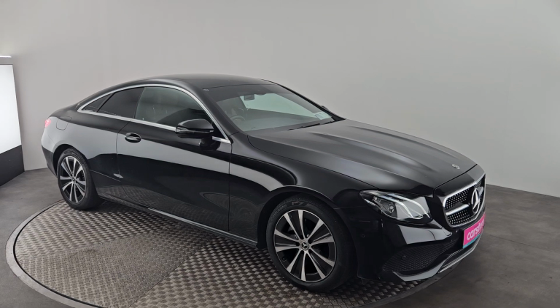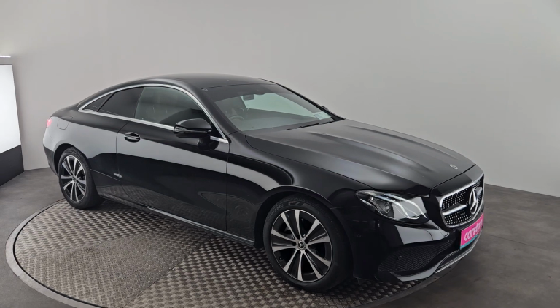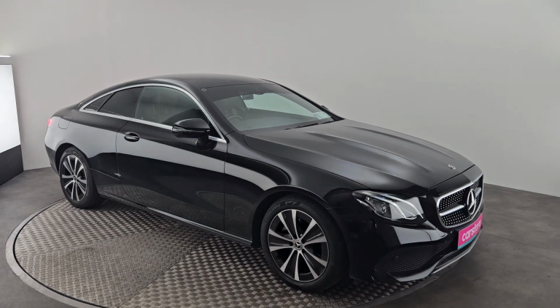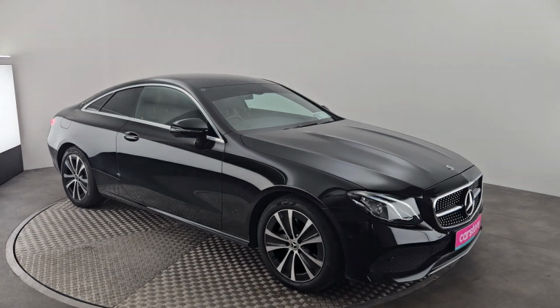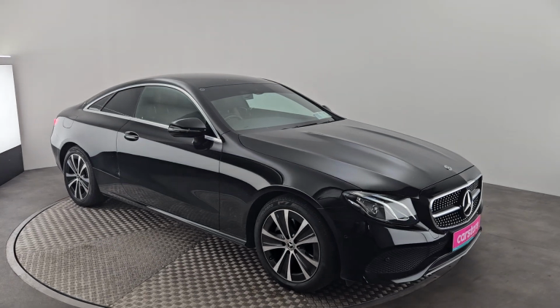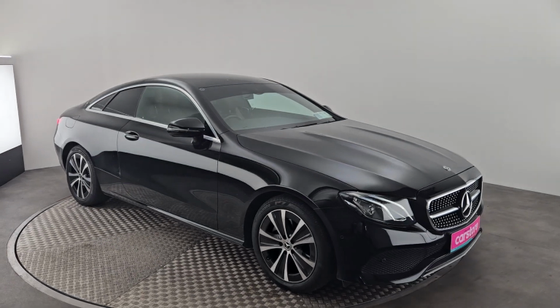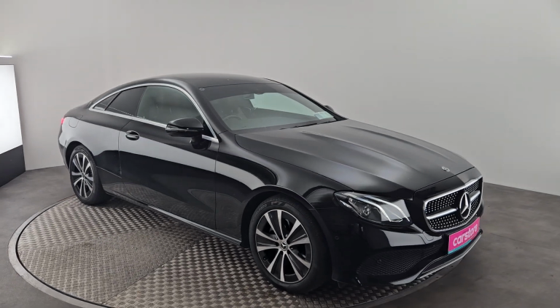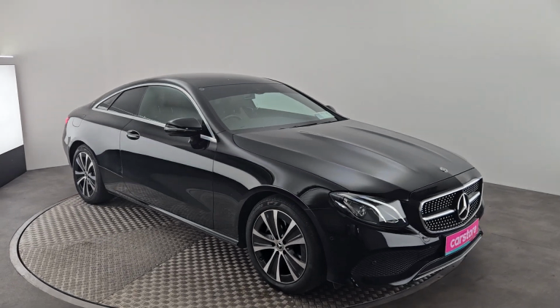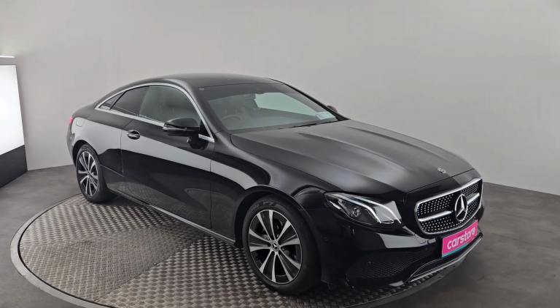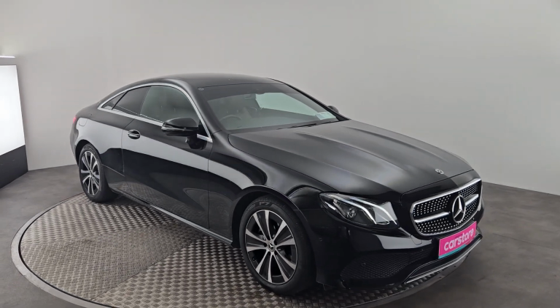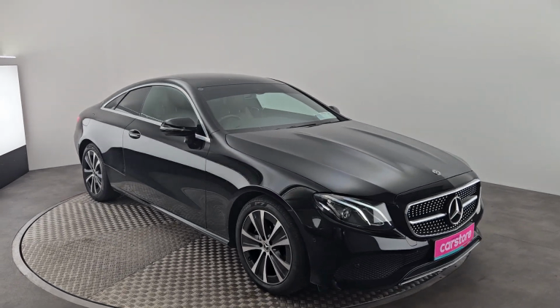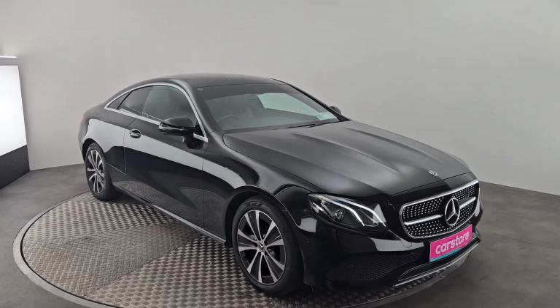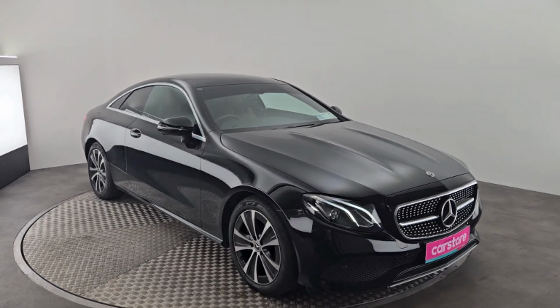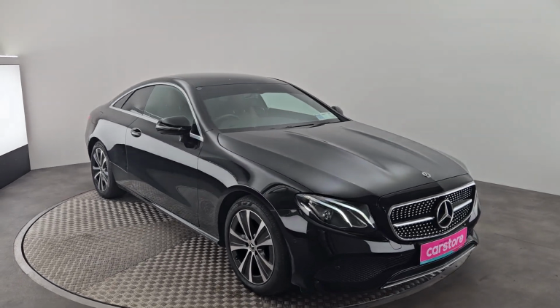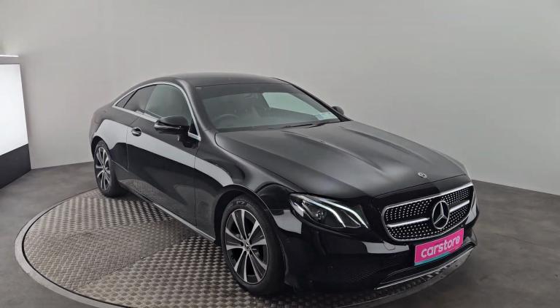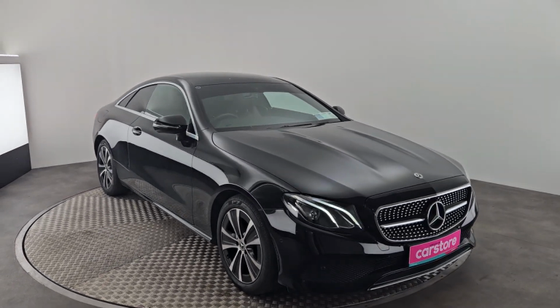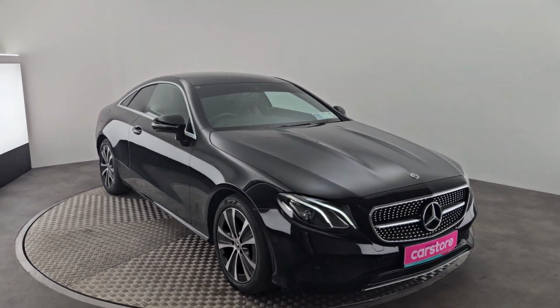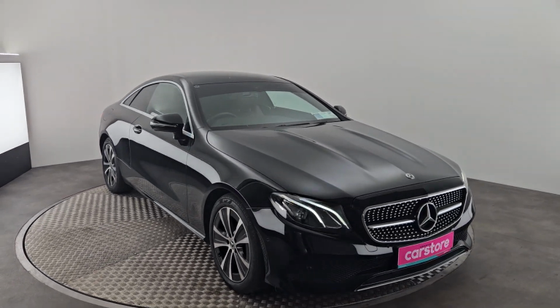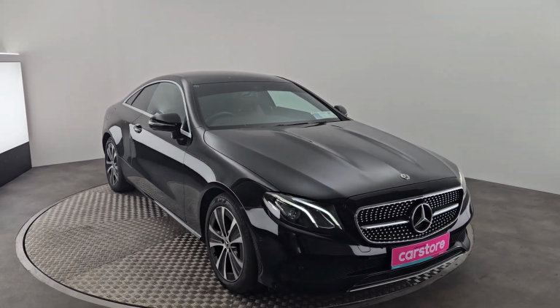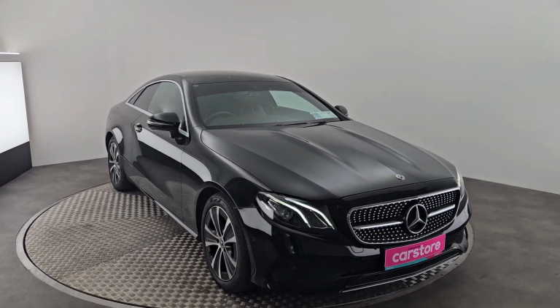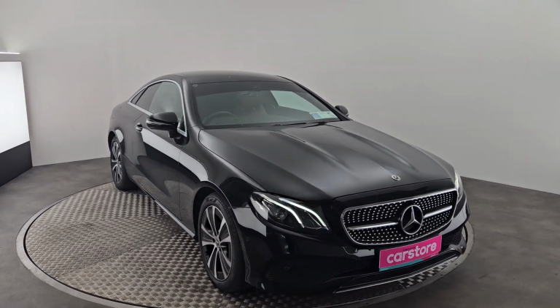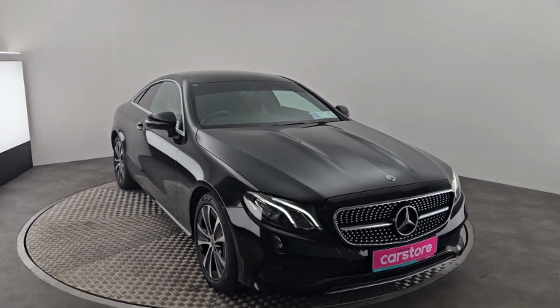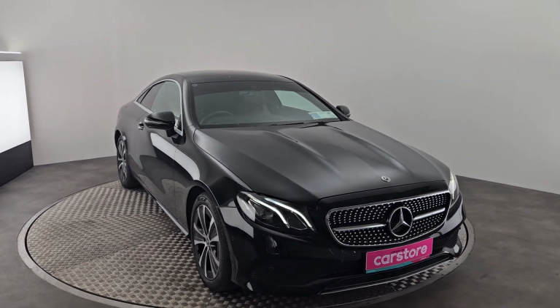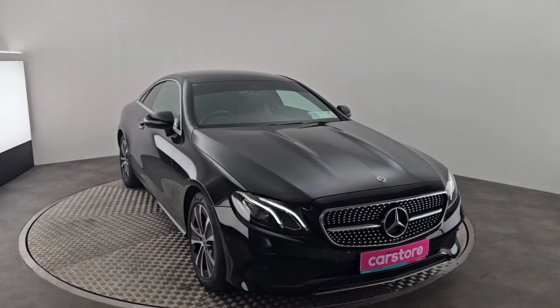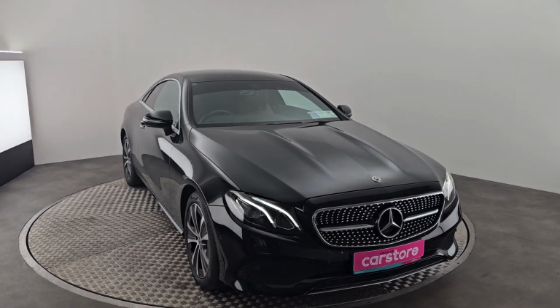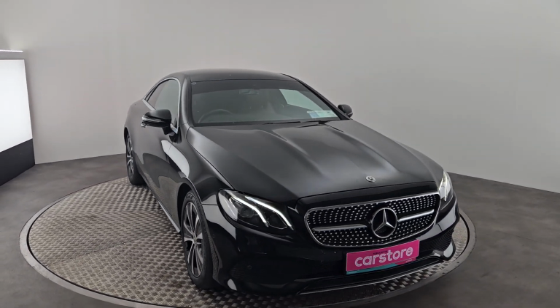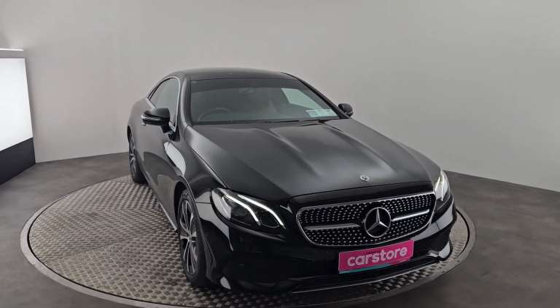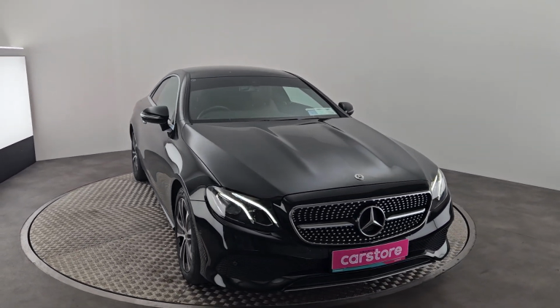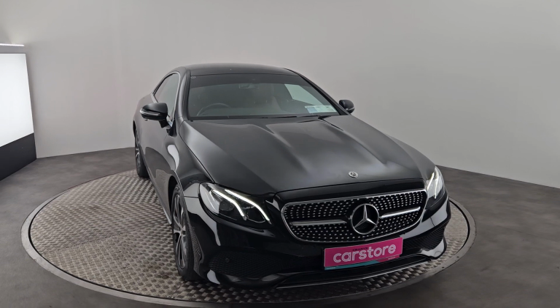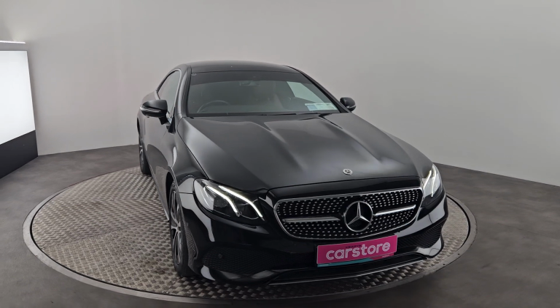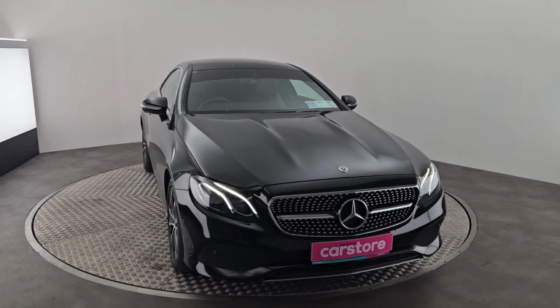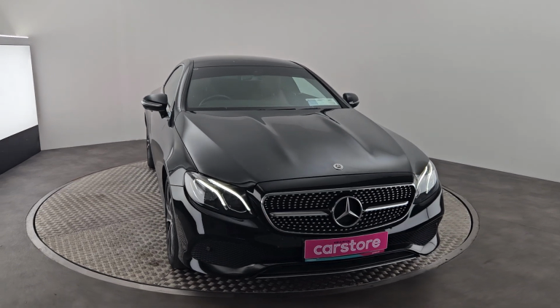Hello and welcome to Kiri's Car Store, where we have this stunning Mercedes-Benz E220D Coupe finished in black.